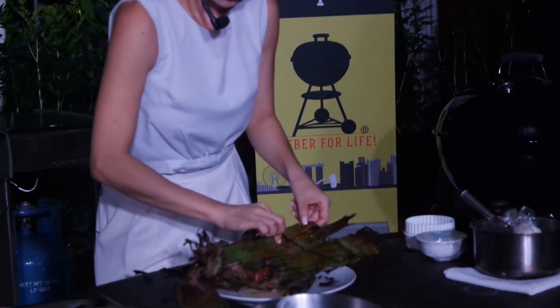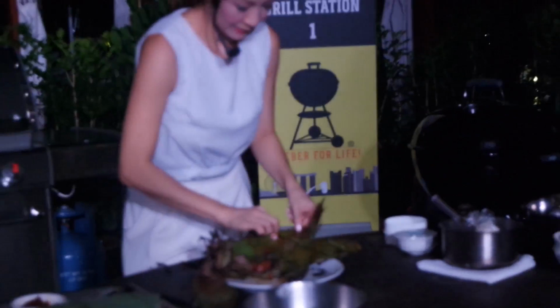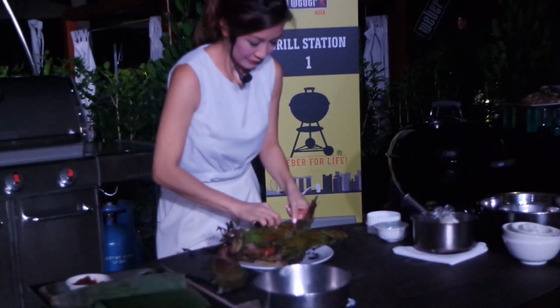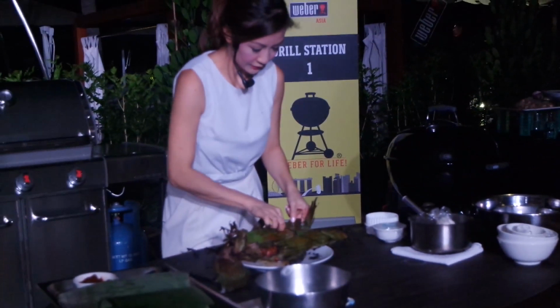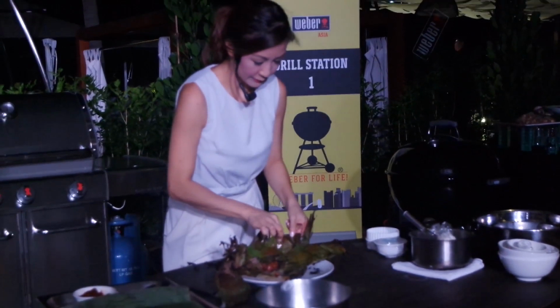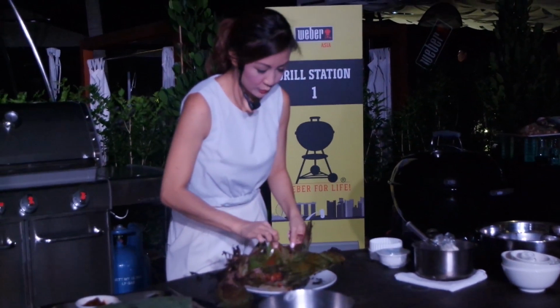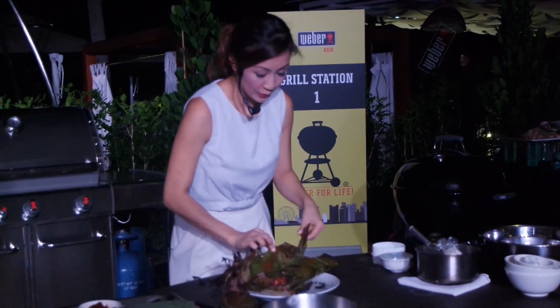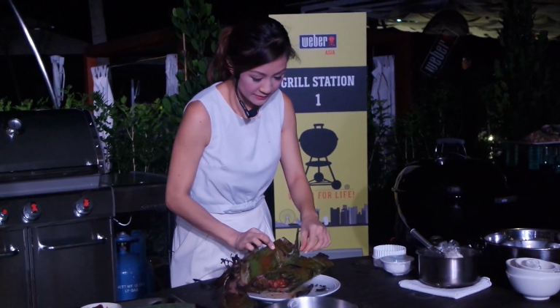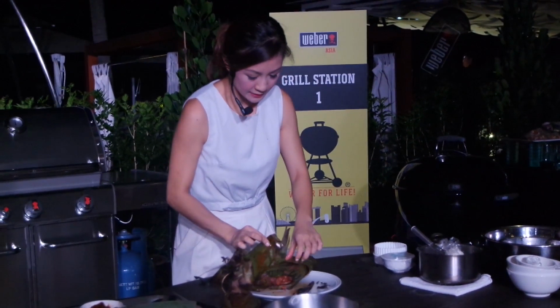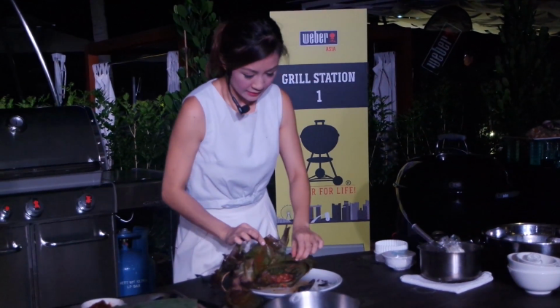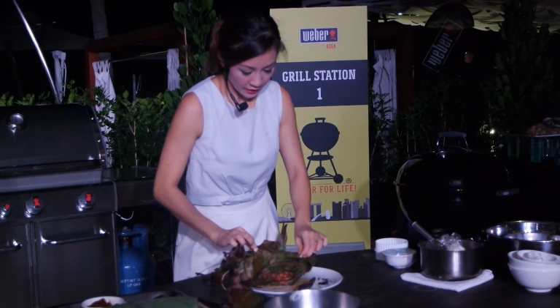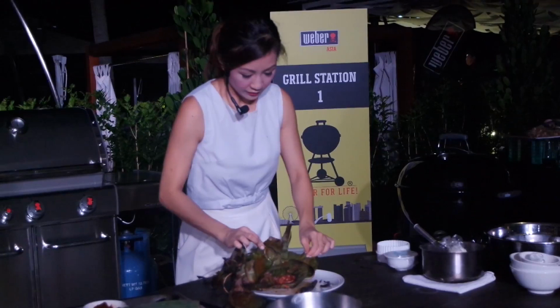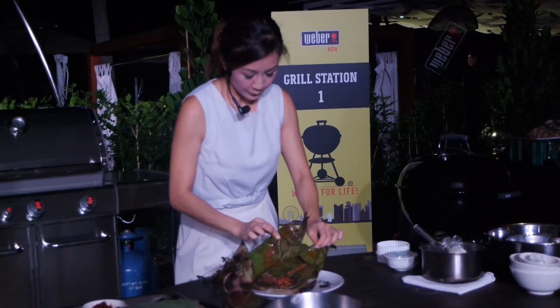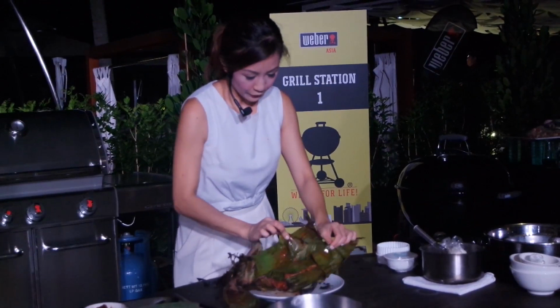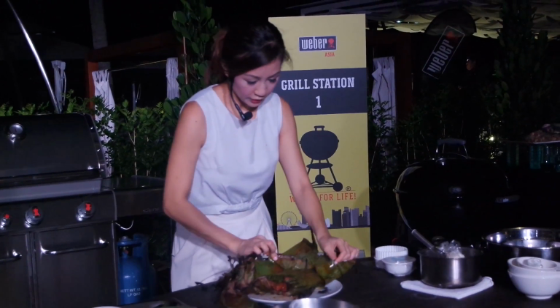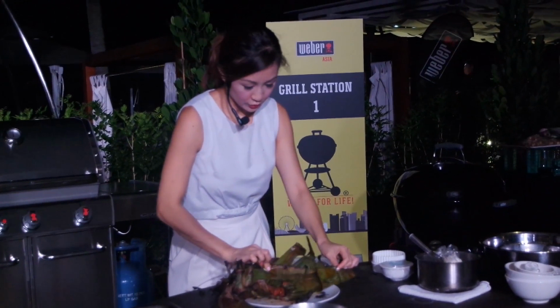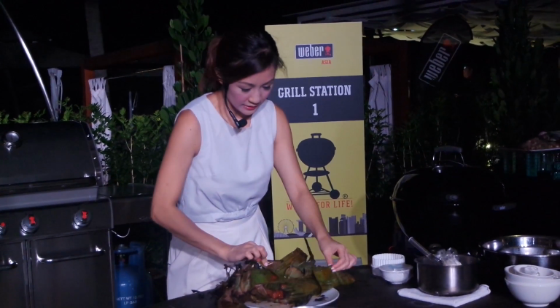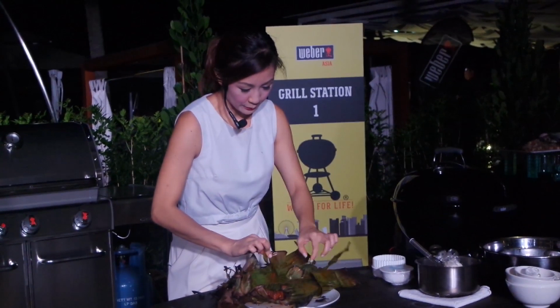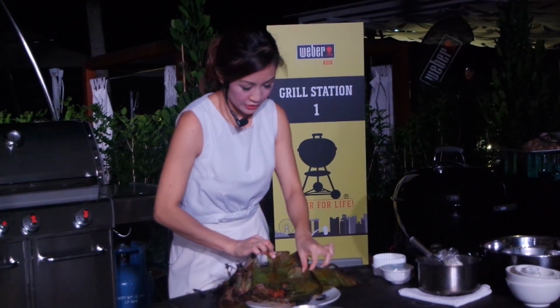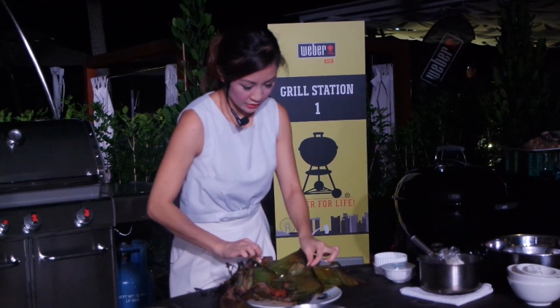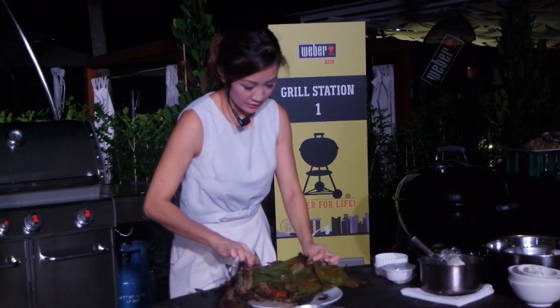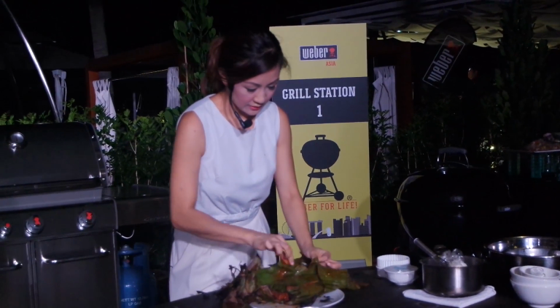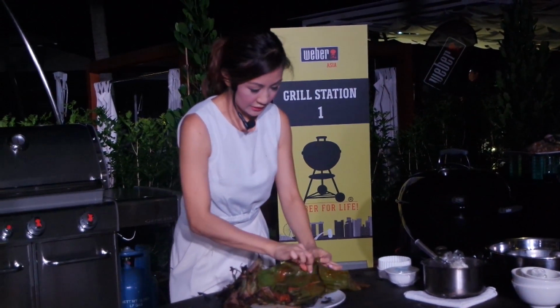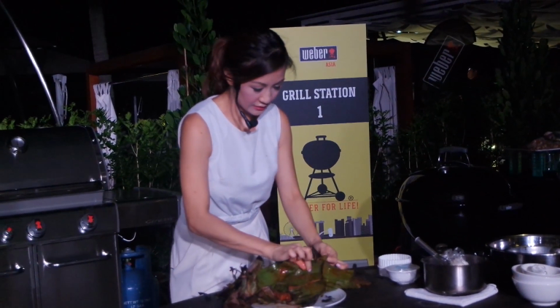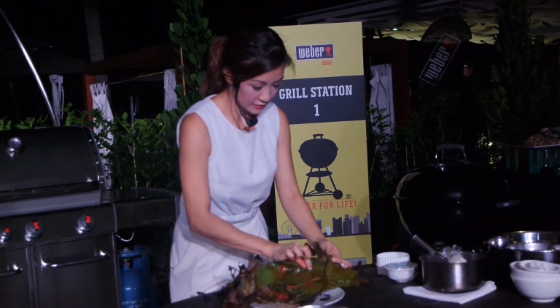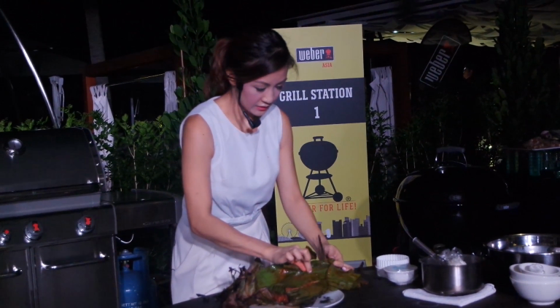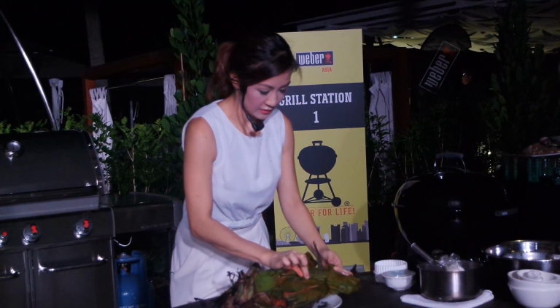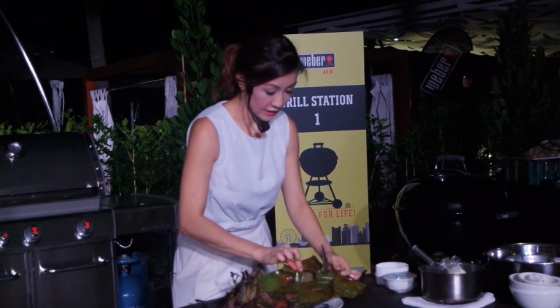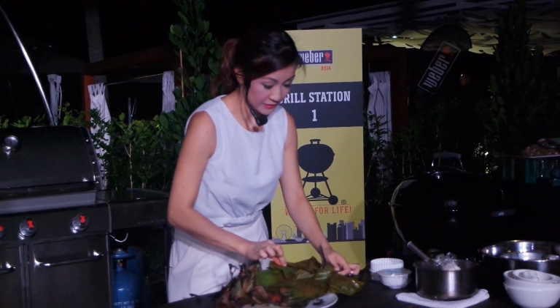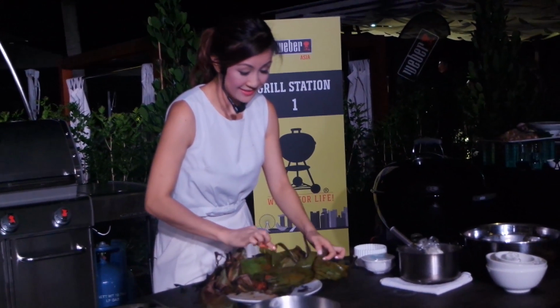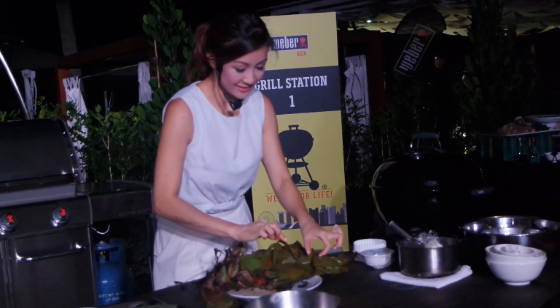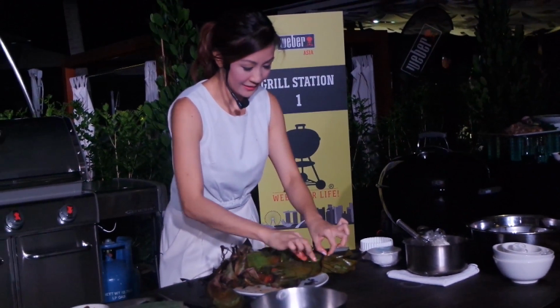What's great is that Weber has really come up with these amazing accessories that allow you to actually lift the food above the grate so that you can cook it indirectly. And look at that — because we've wrapped it, all the juice and the moisture is actually kept inside.